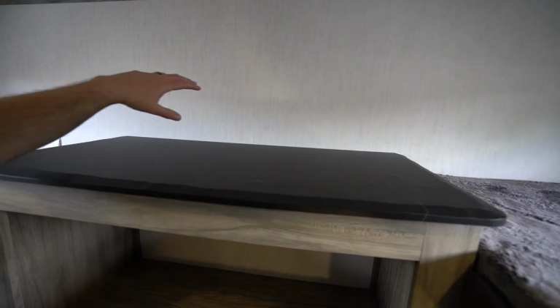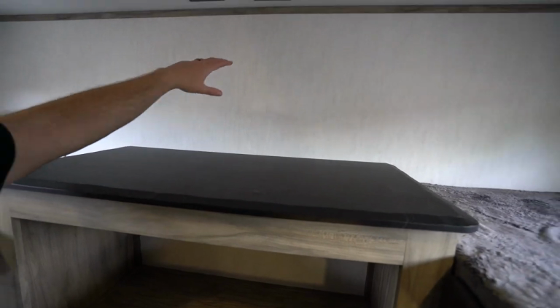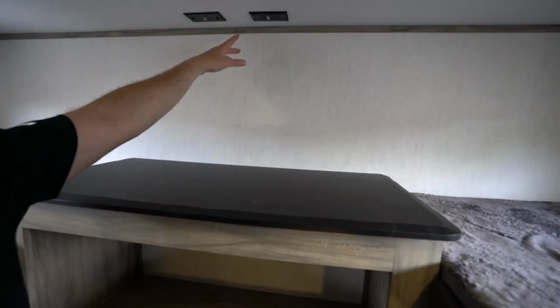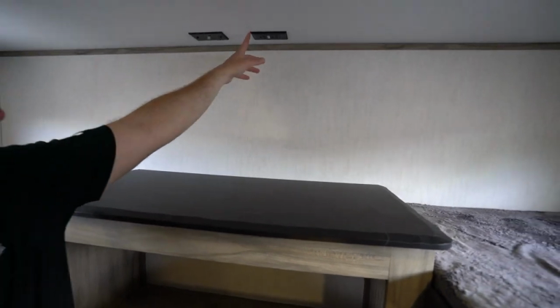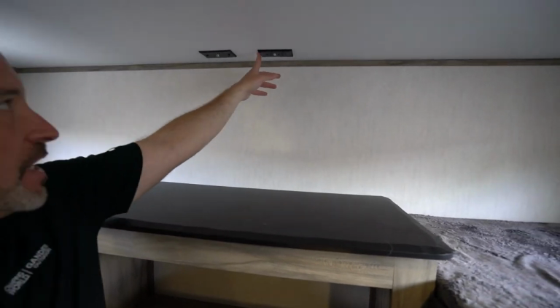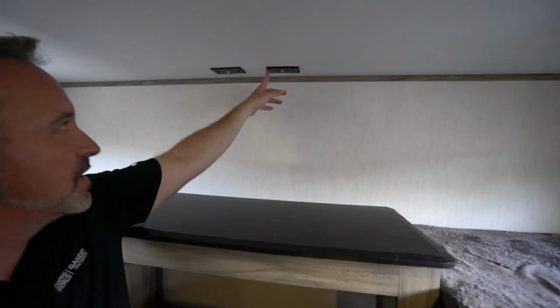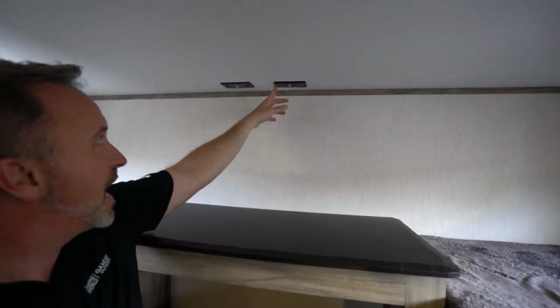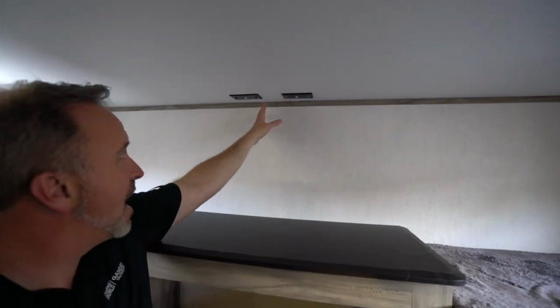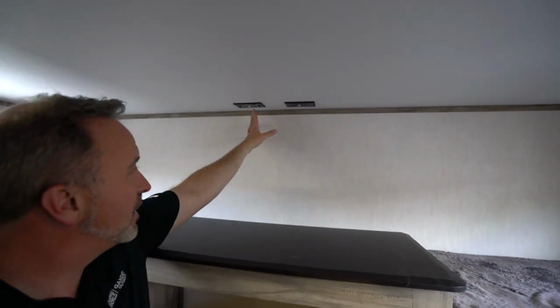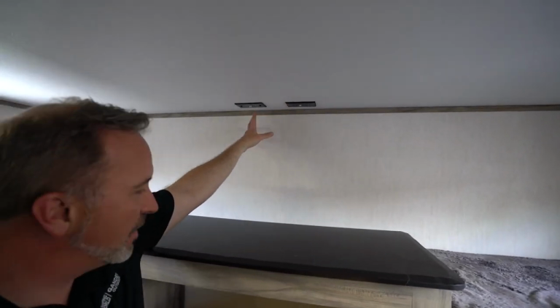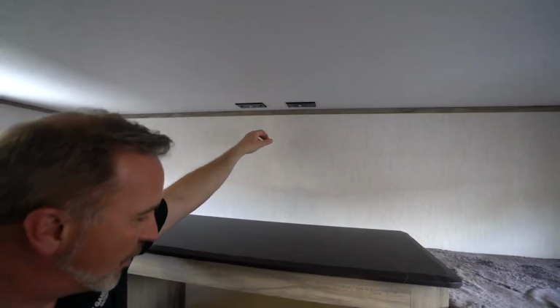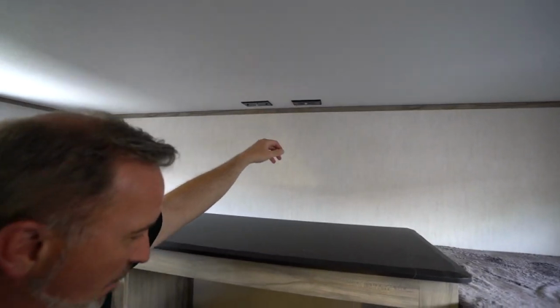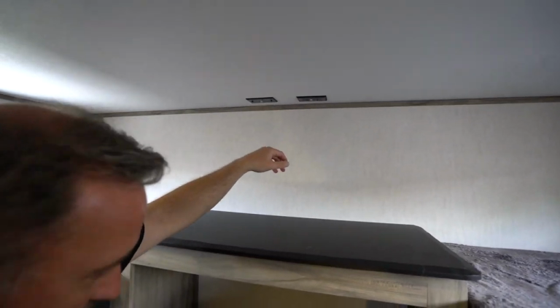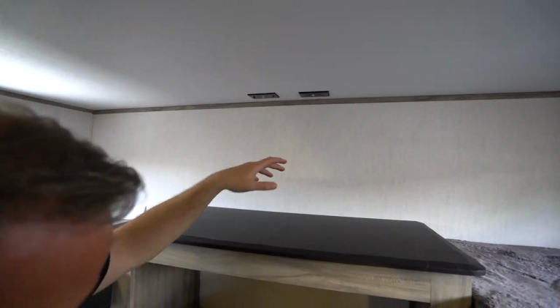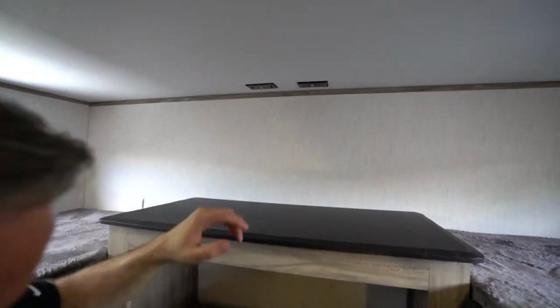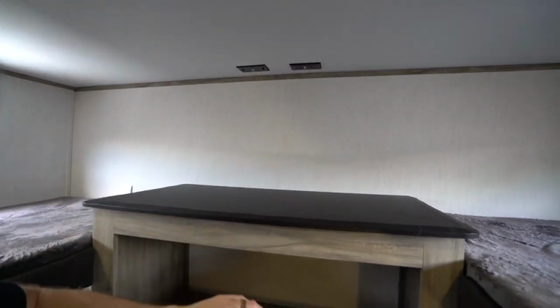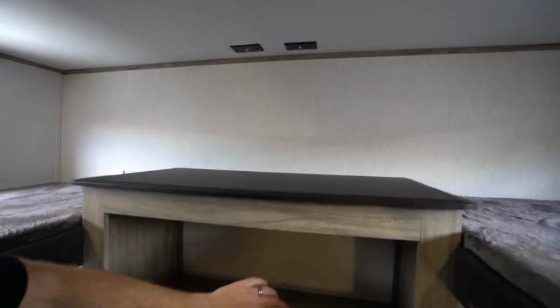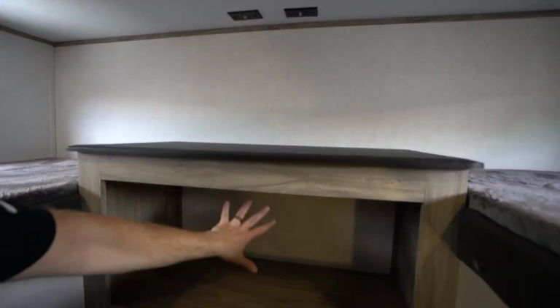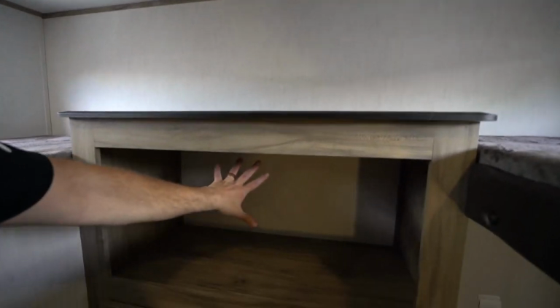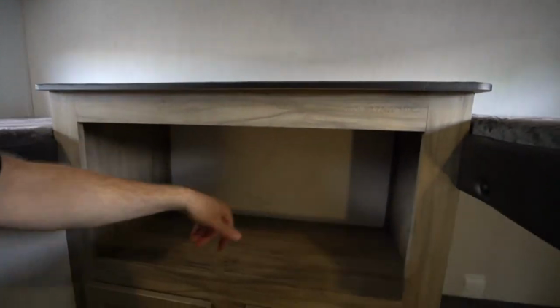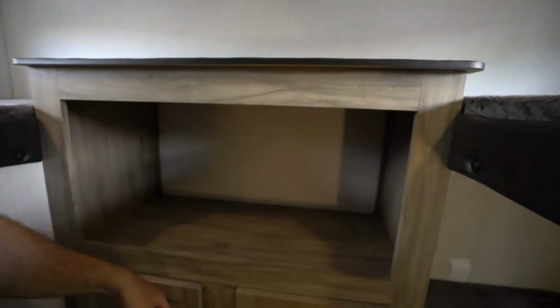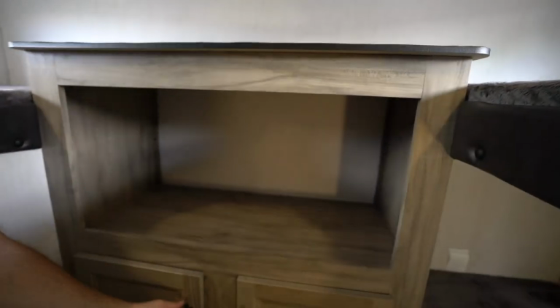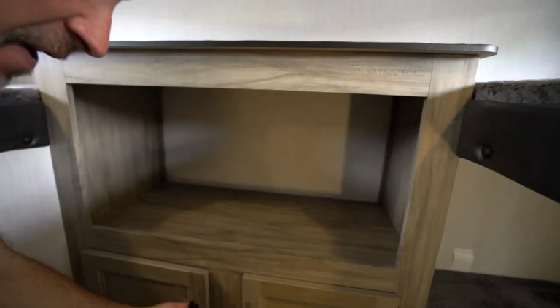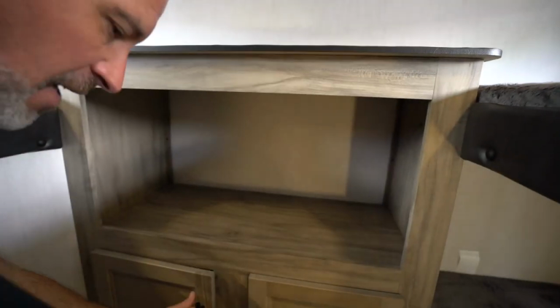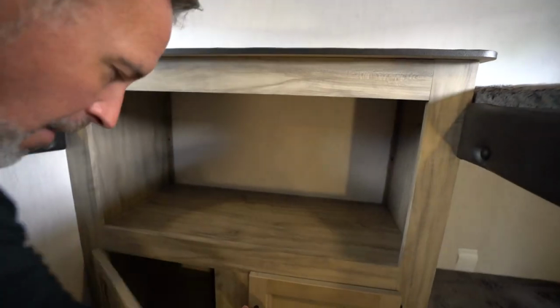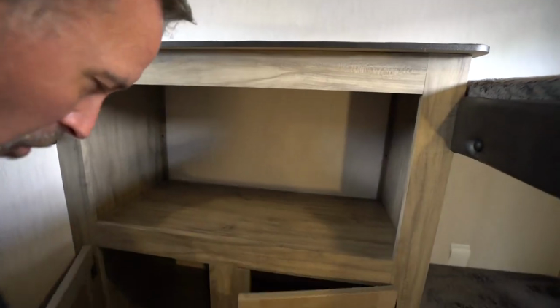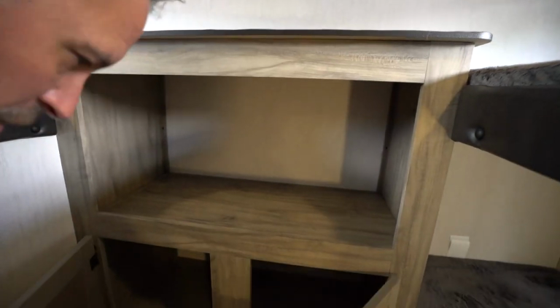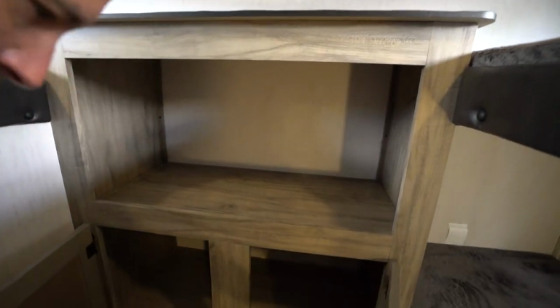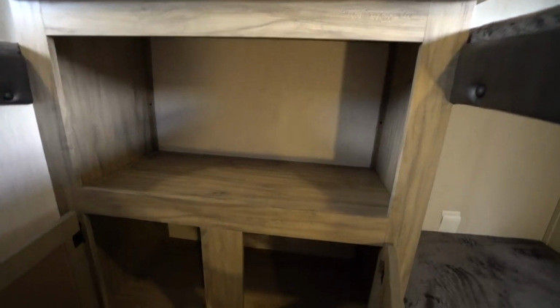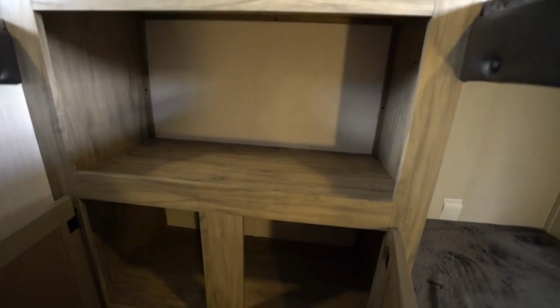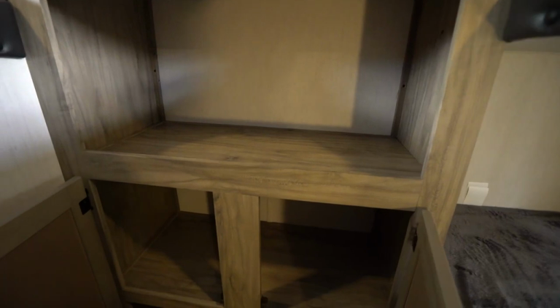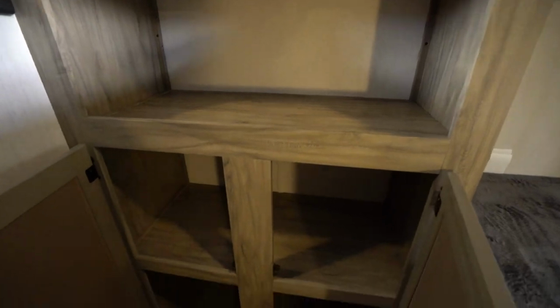You've got your GFCI outlet here, your cable connection there, a storage shelf here, and more storage underneath.